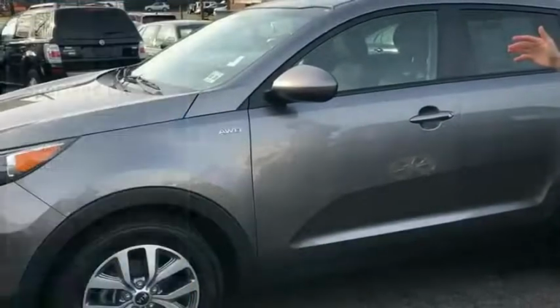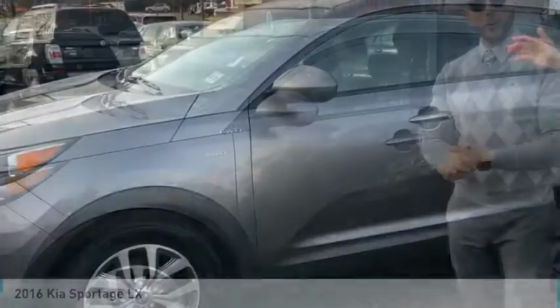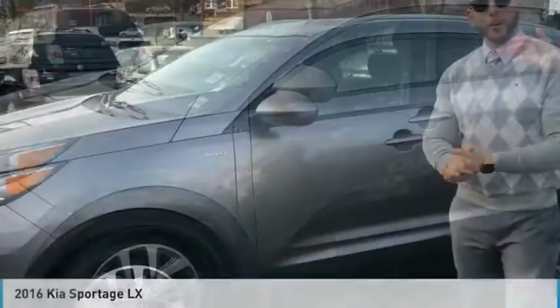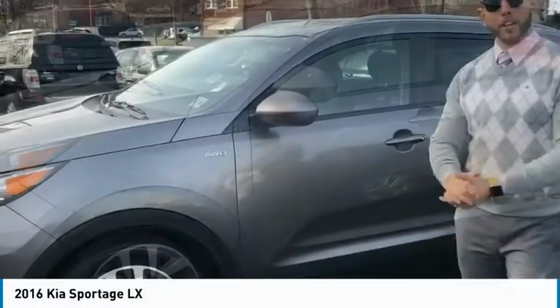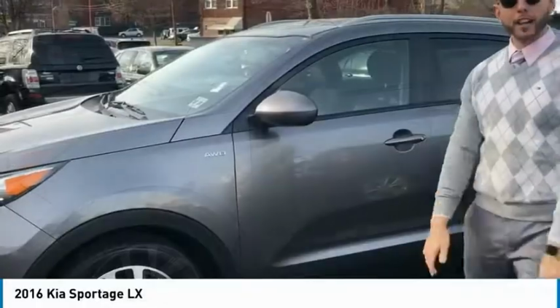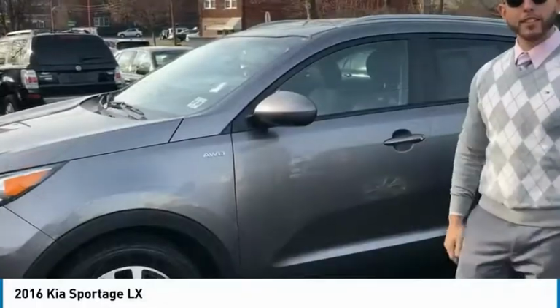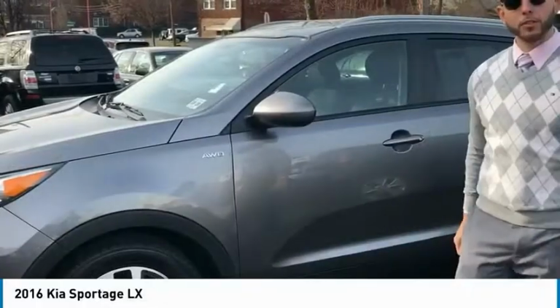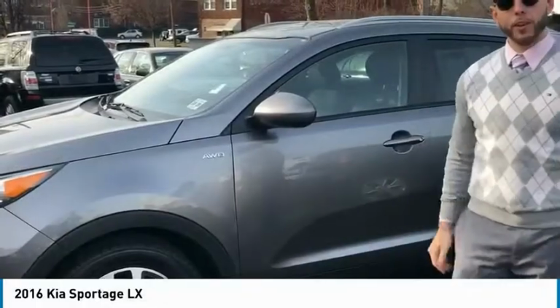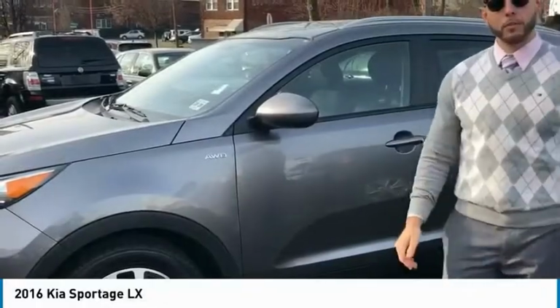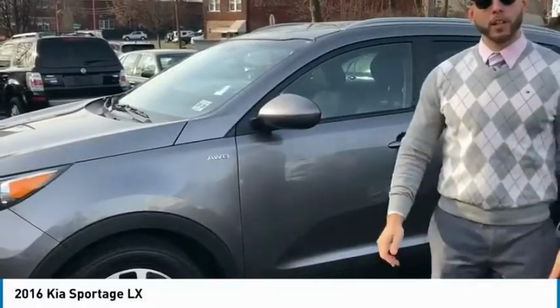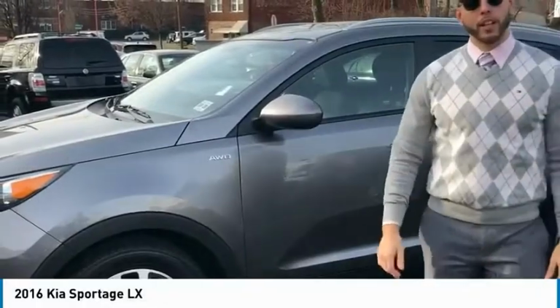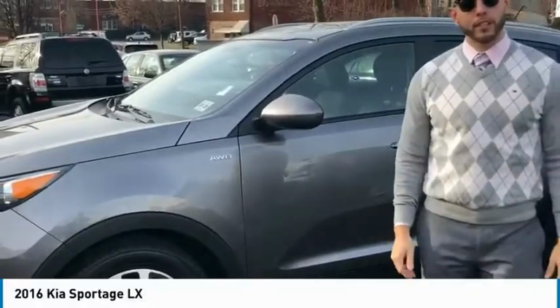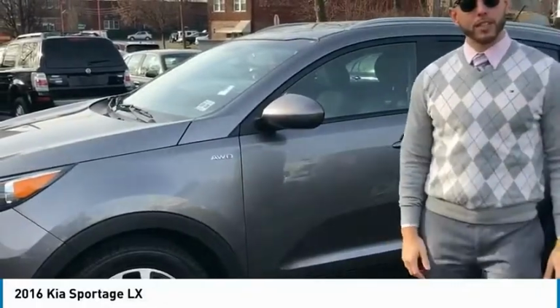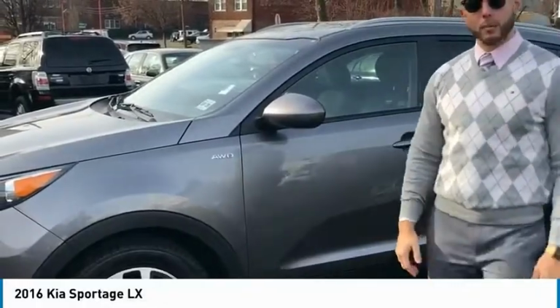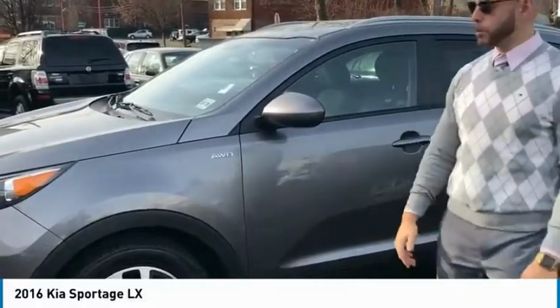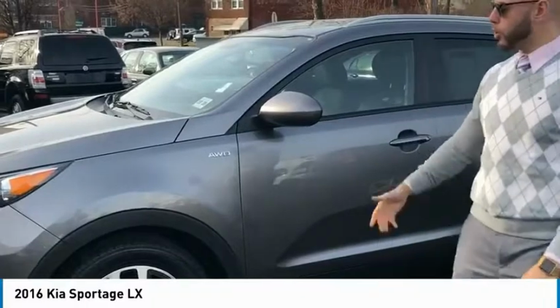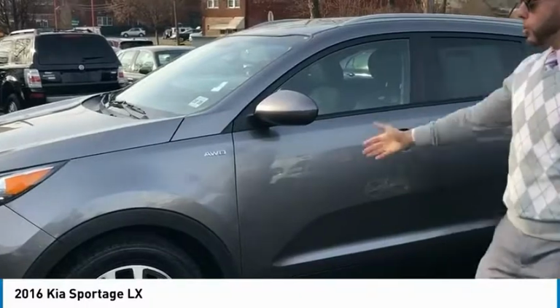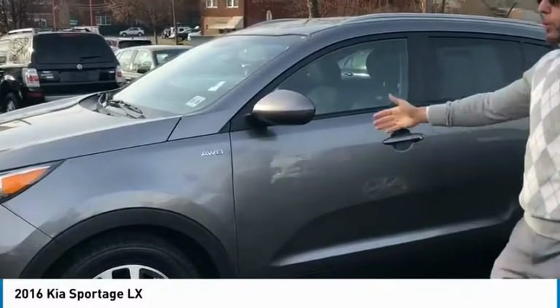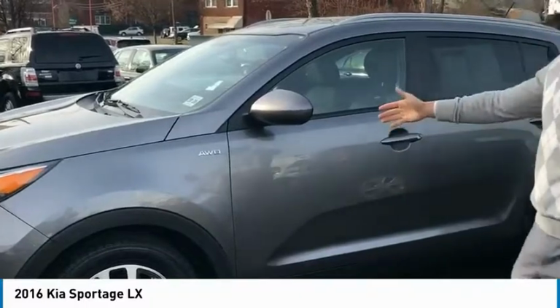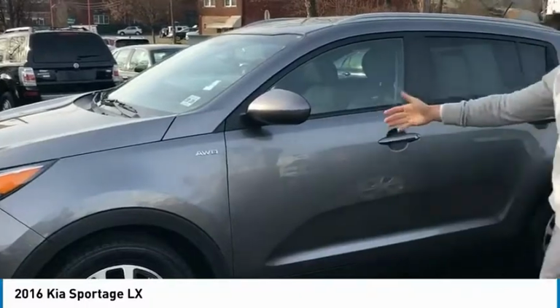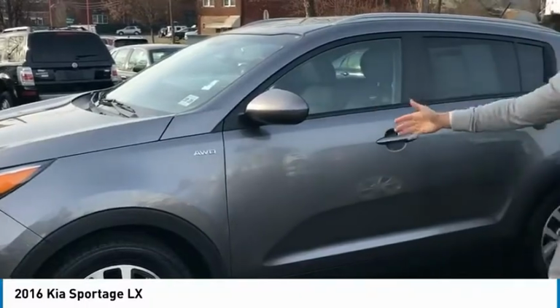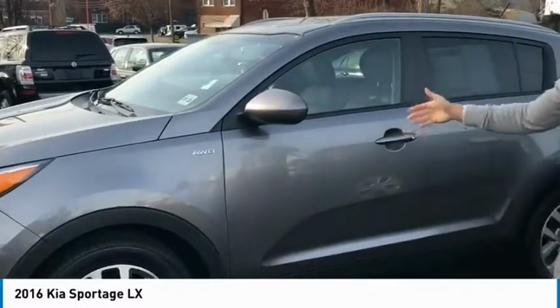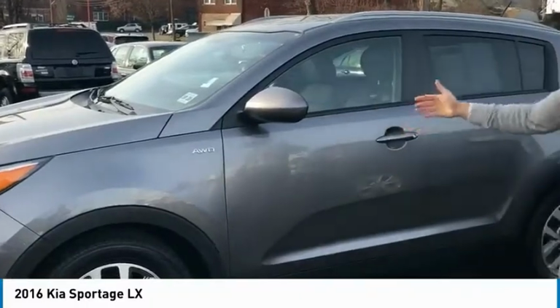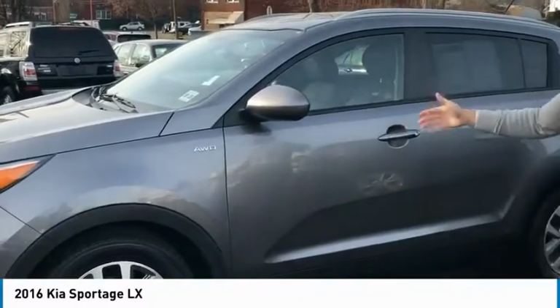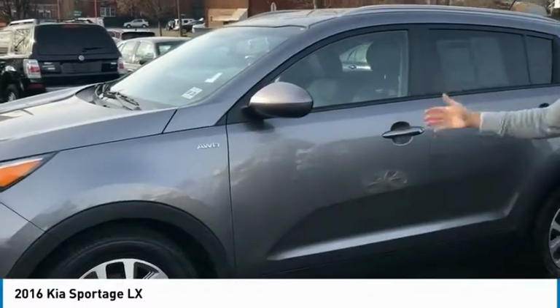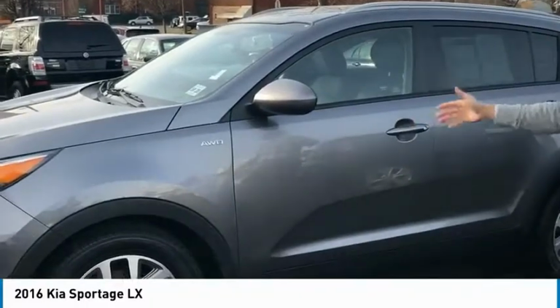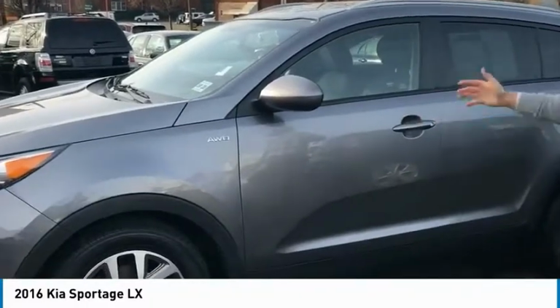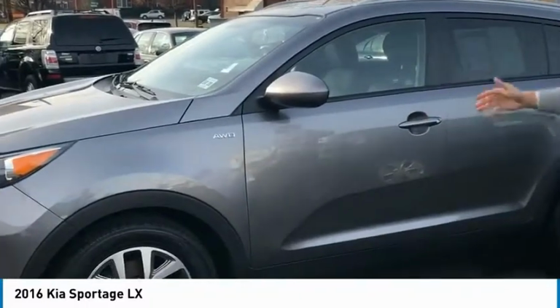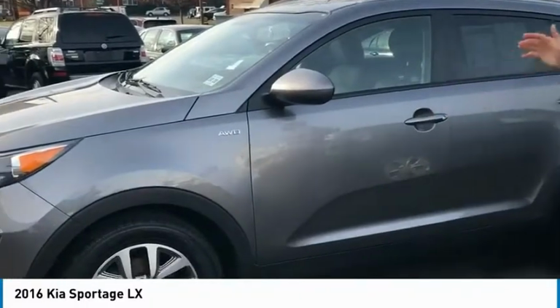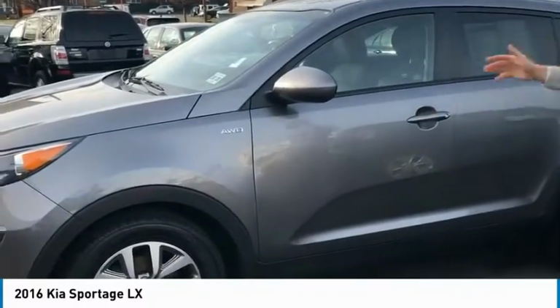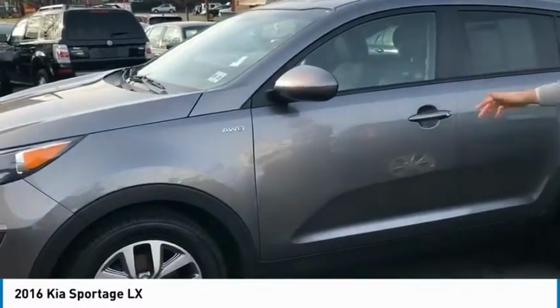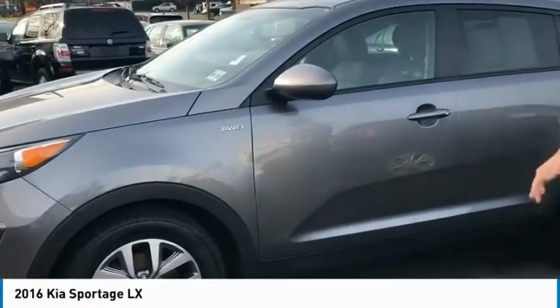How are you guys? This is Frank from Another Kia. Today I'm going to be showing you a beautiful 2016 Kia Sportage.